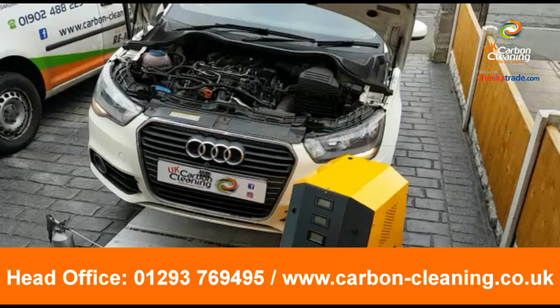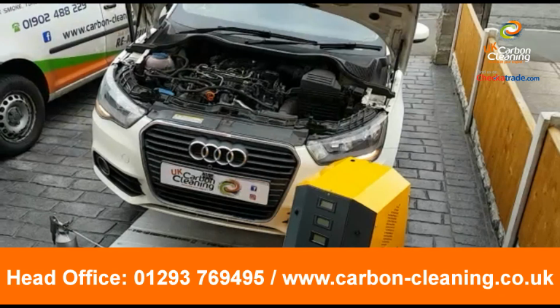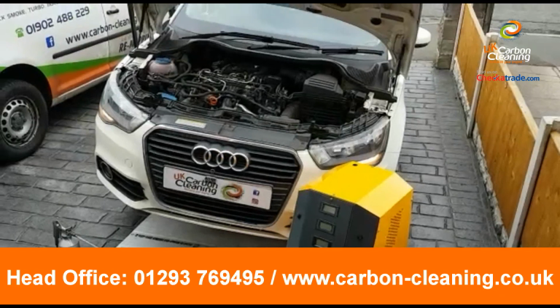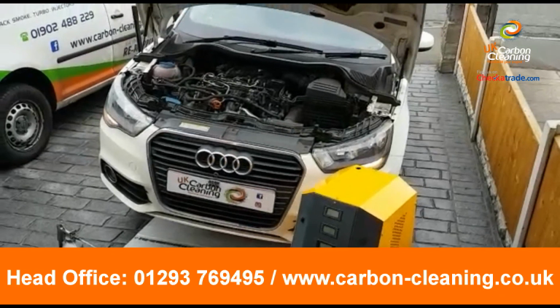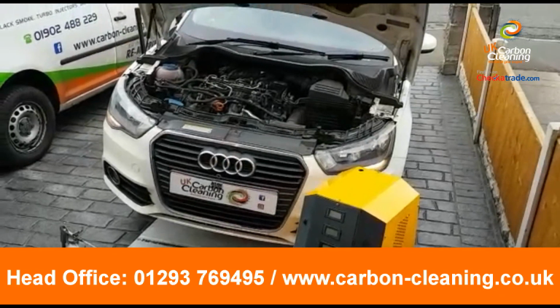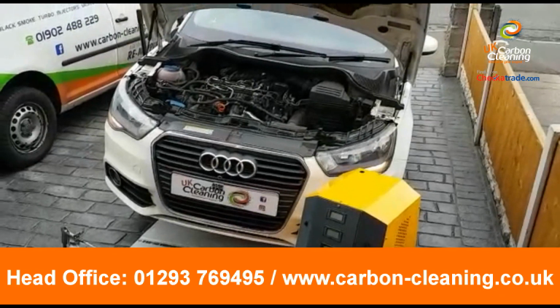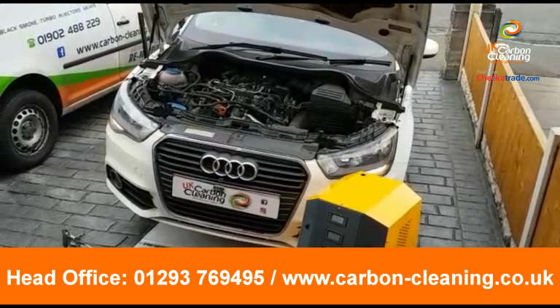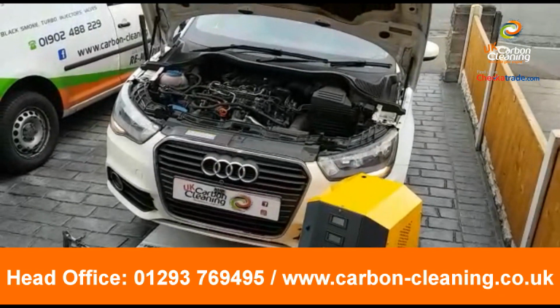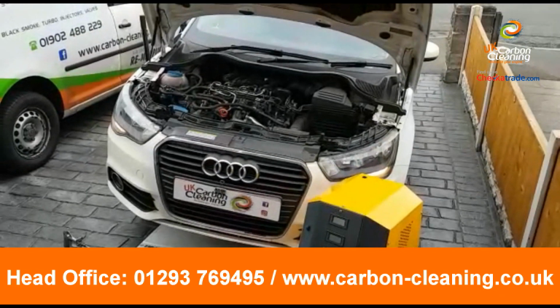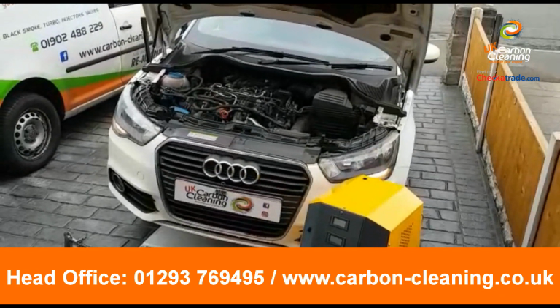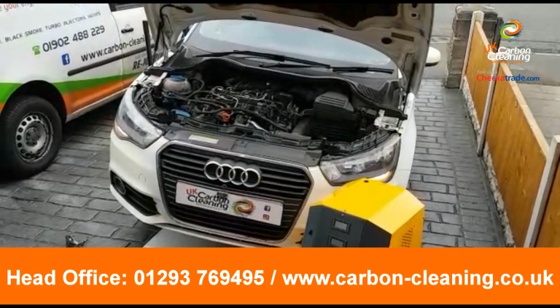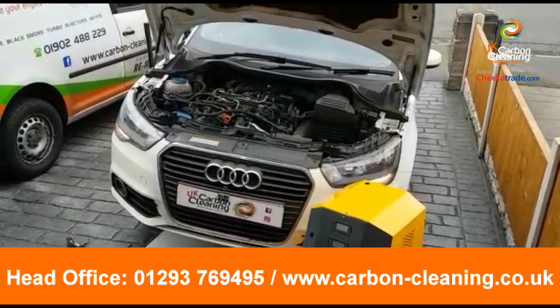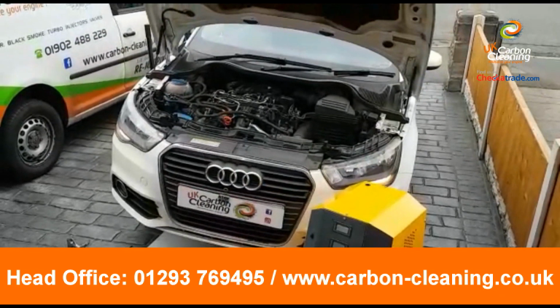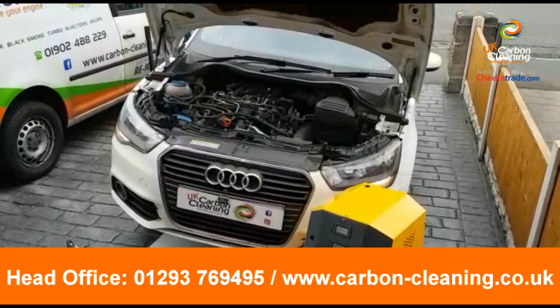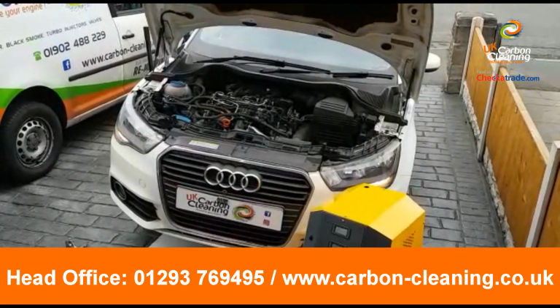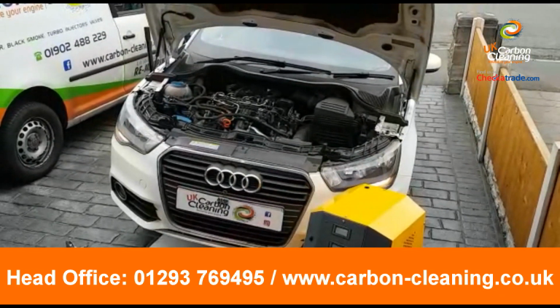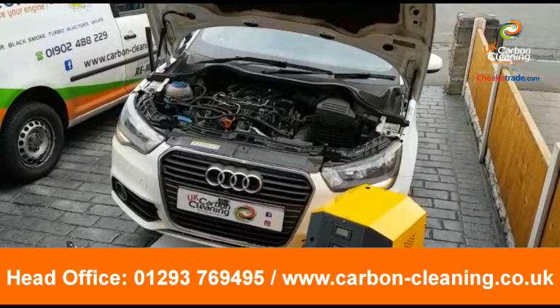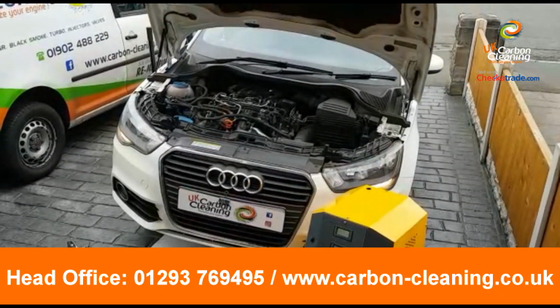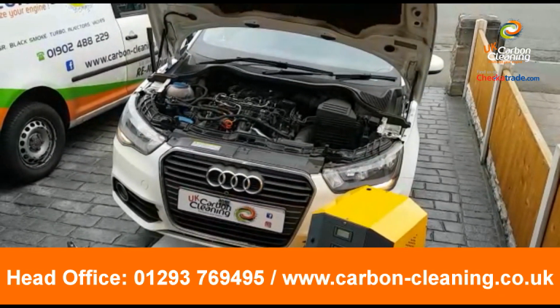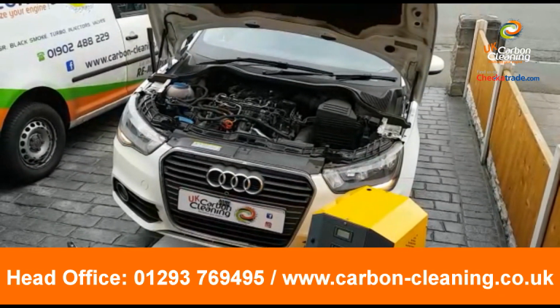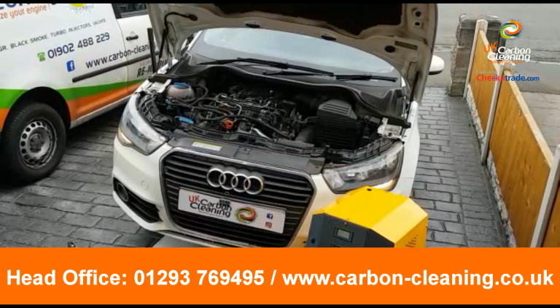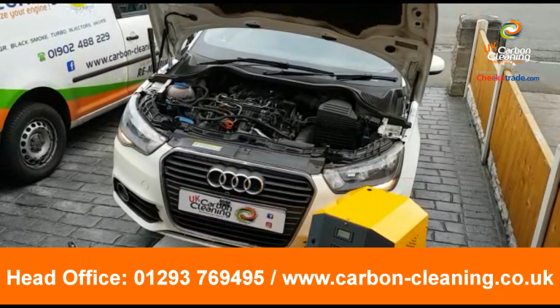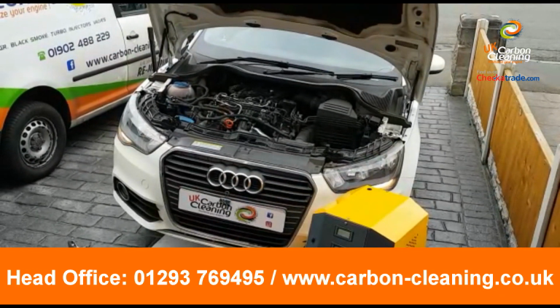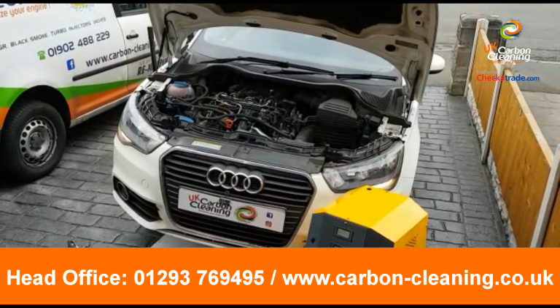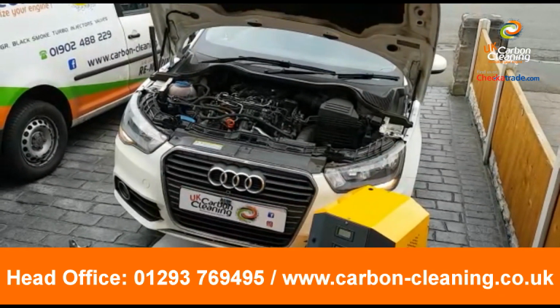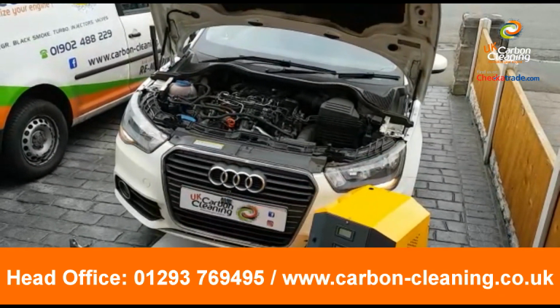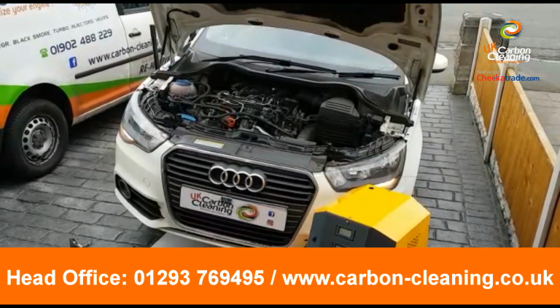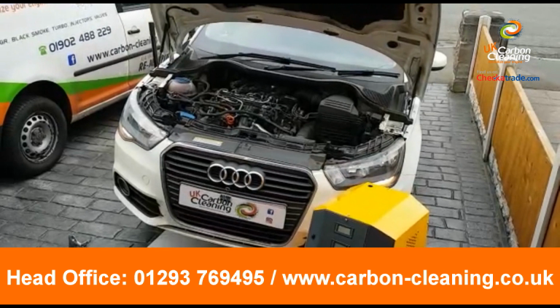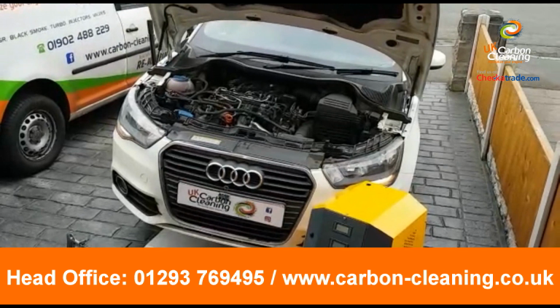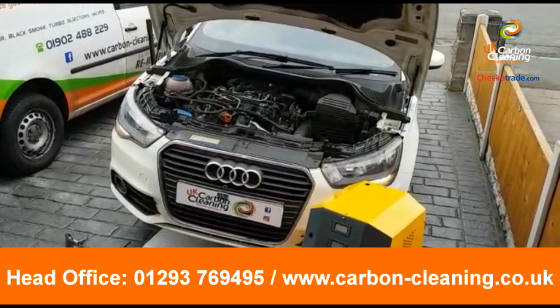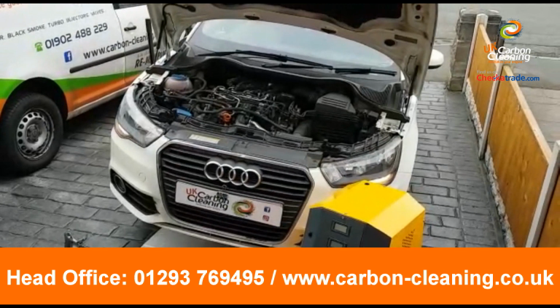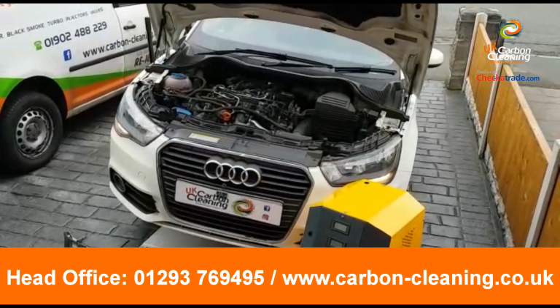Hello guys, today we've got this 2011 Audi A1, it's a 1.6 diesel.